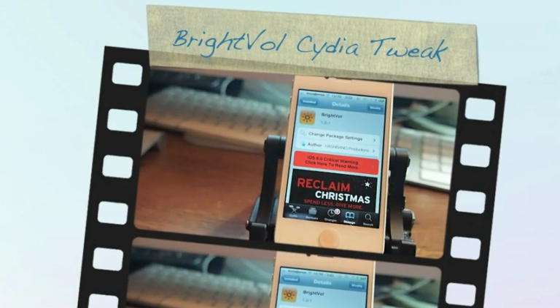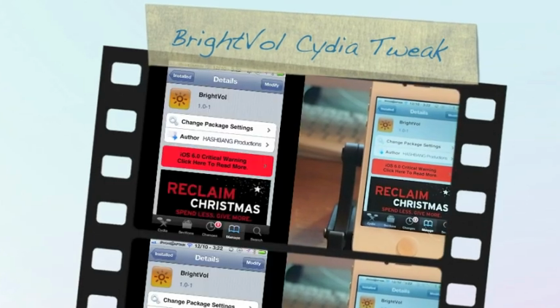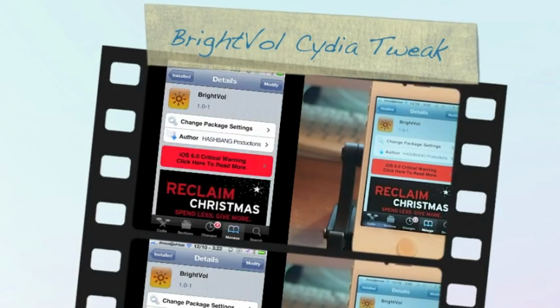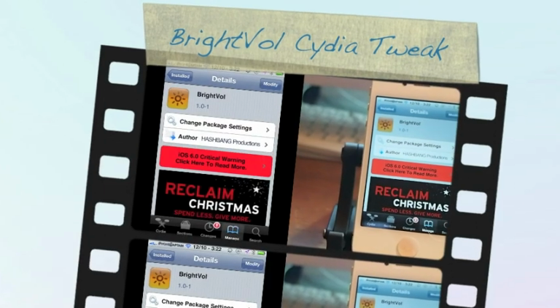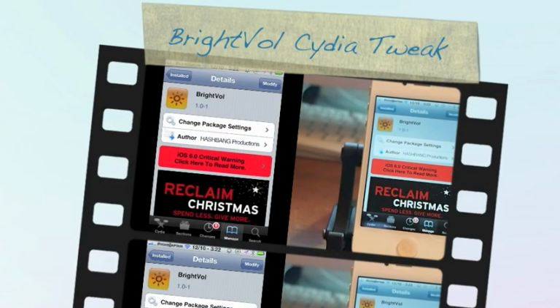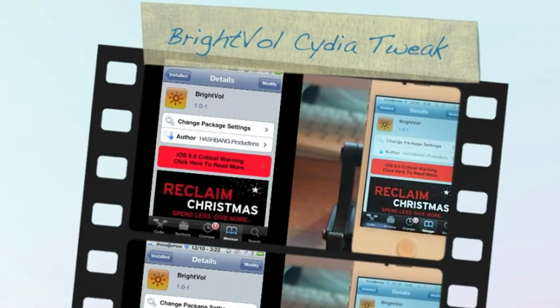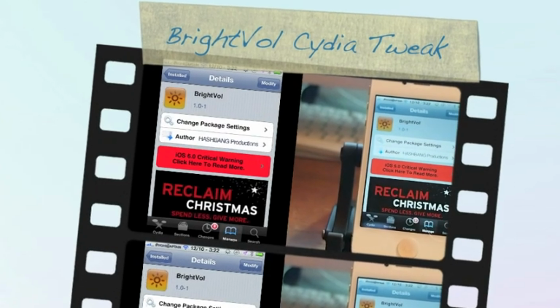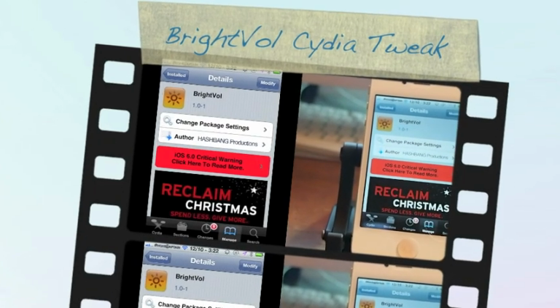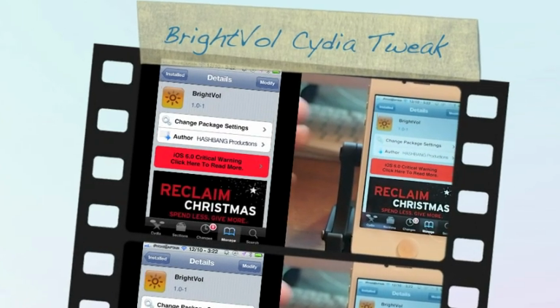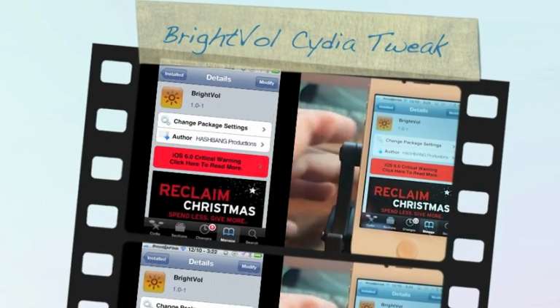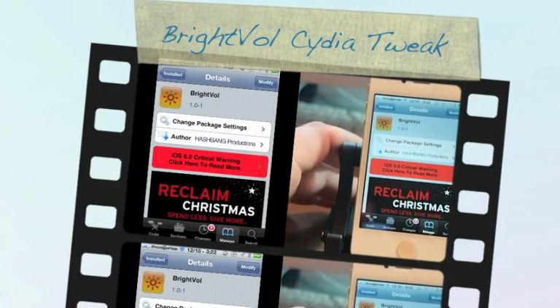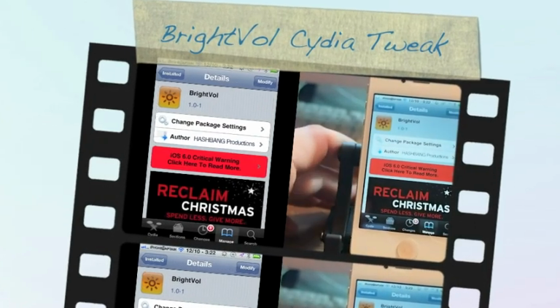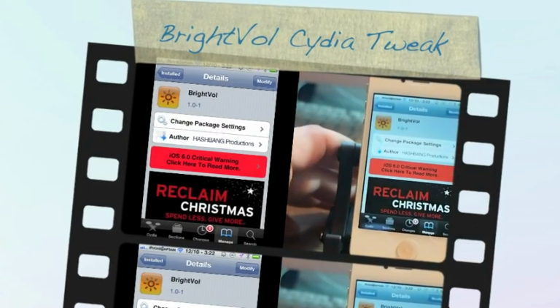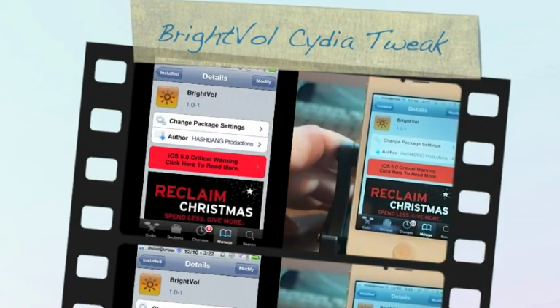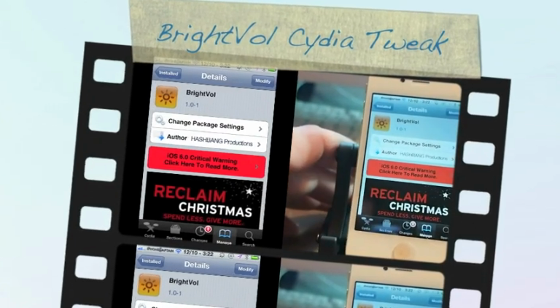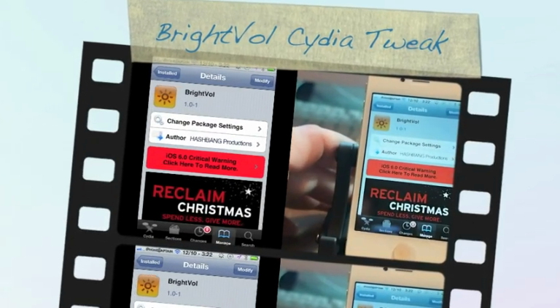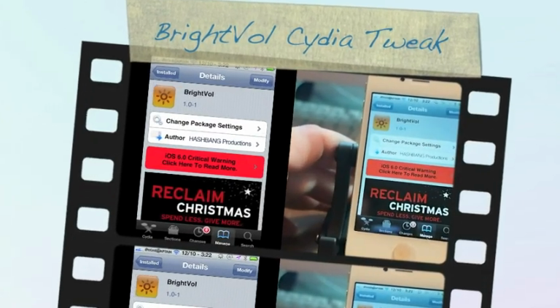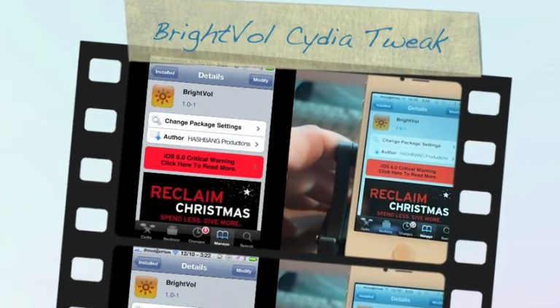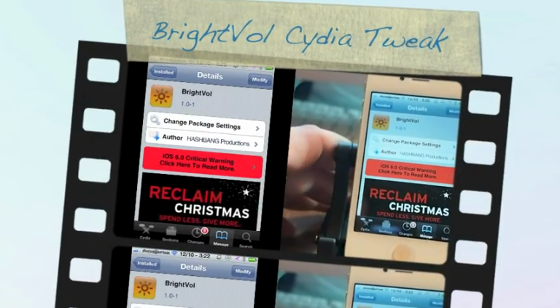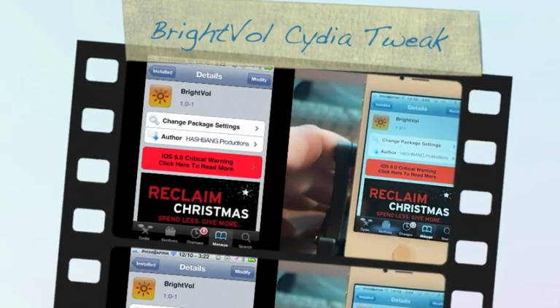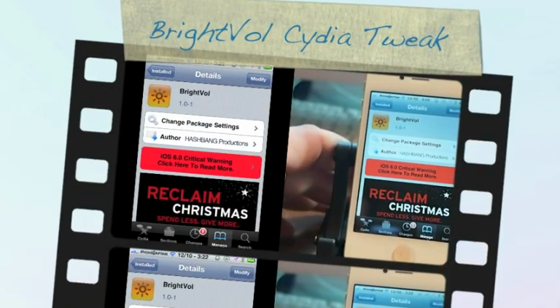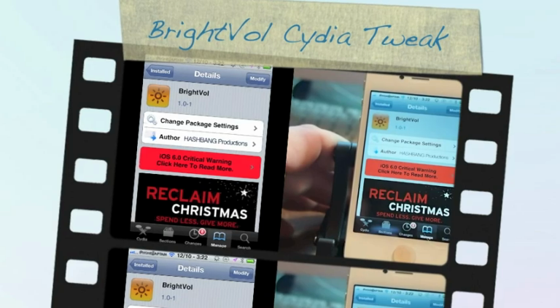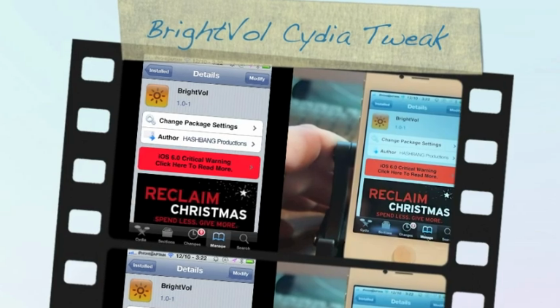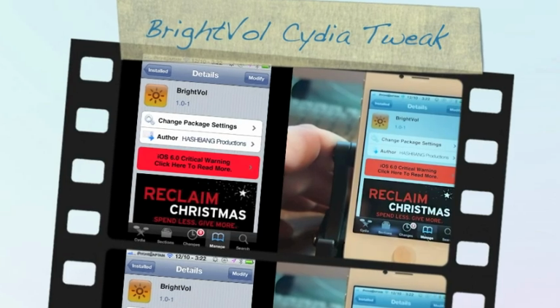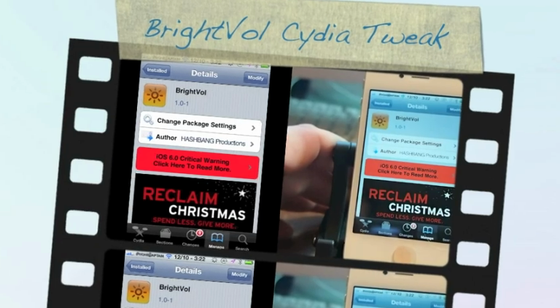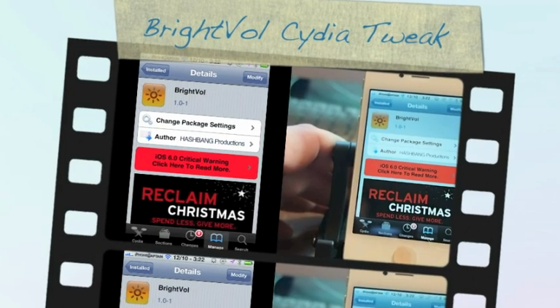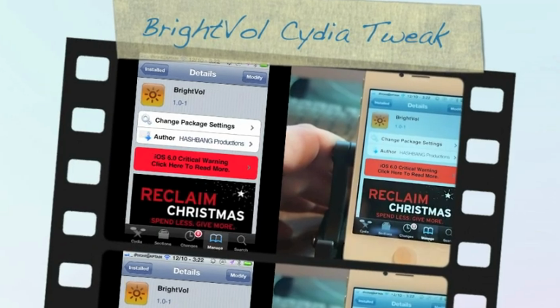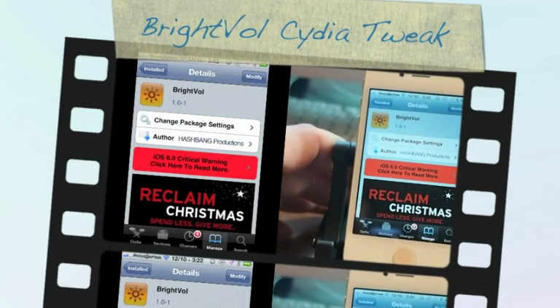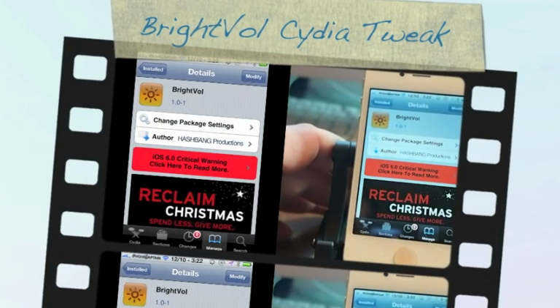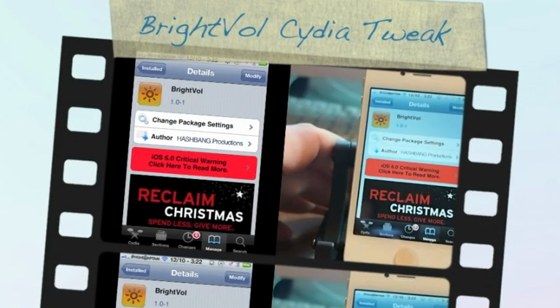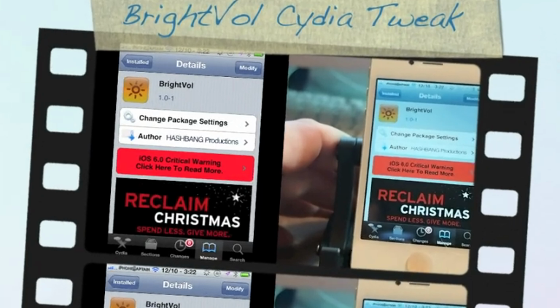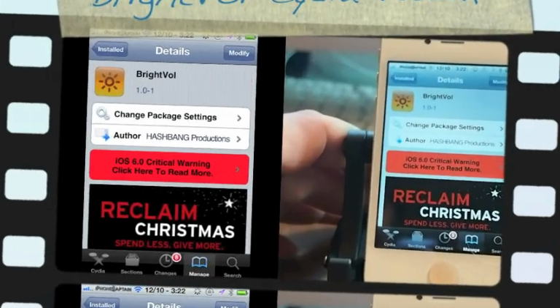Hey YouTube, it's me, your iPhoneCaptain. Today we're going to be looking at a free Cydia tweak in the Big Boss repo called BrightVol.